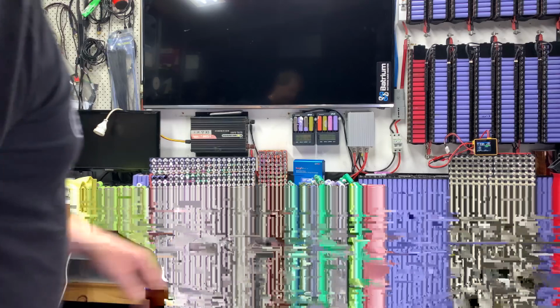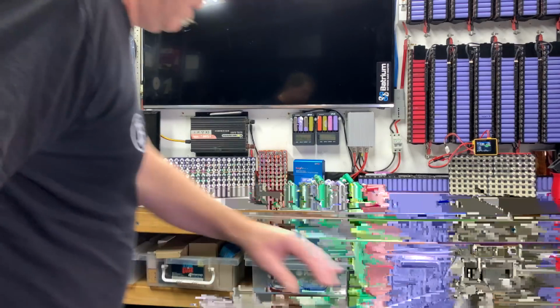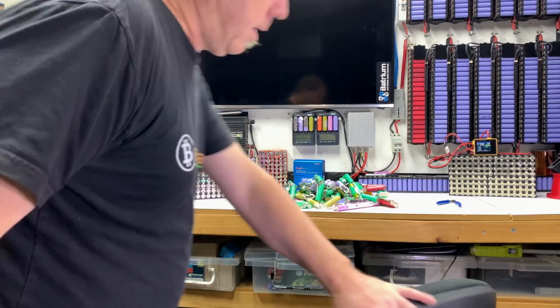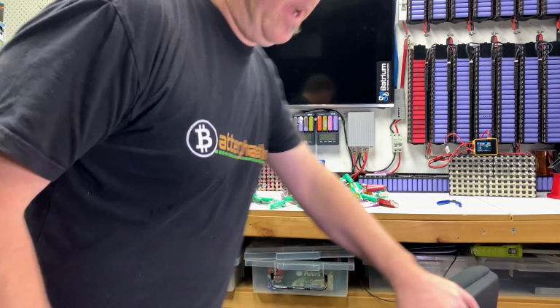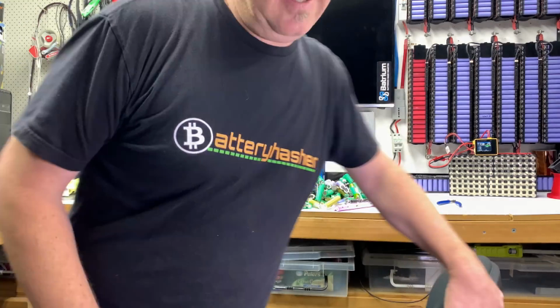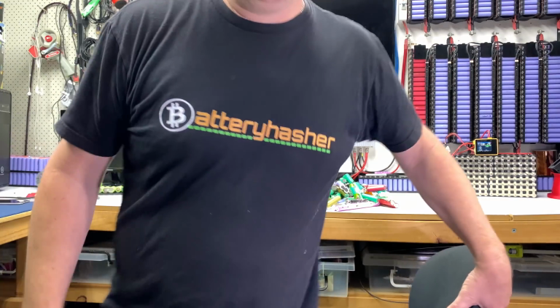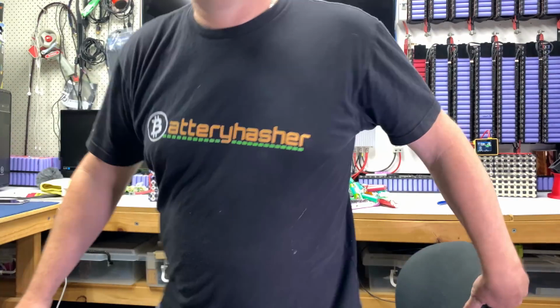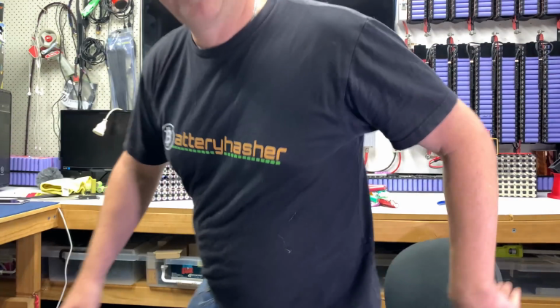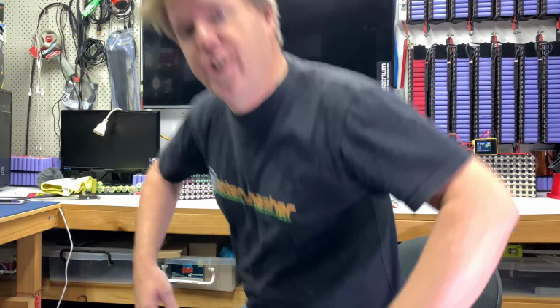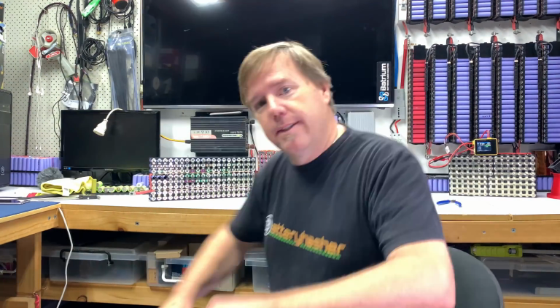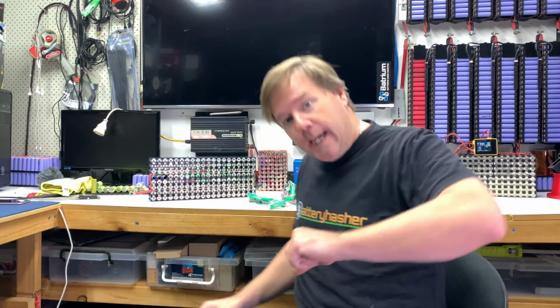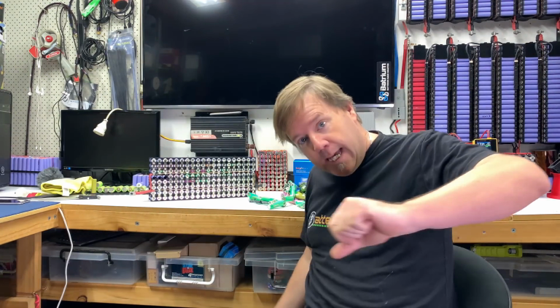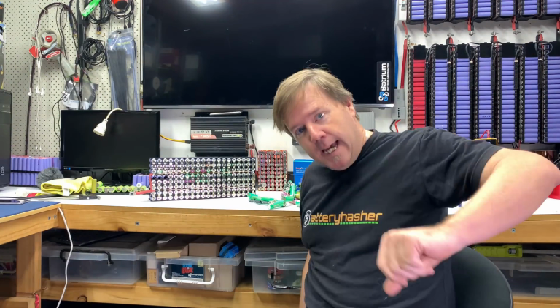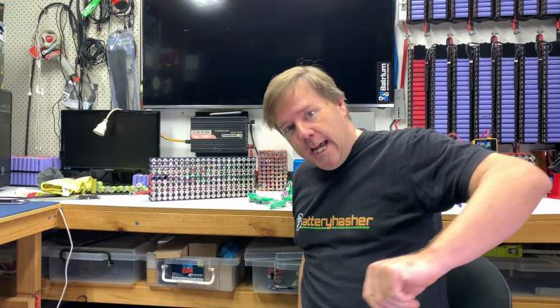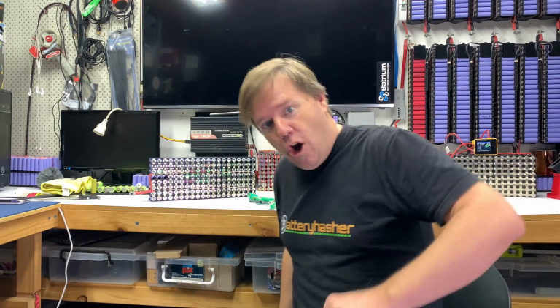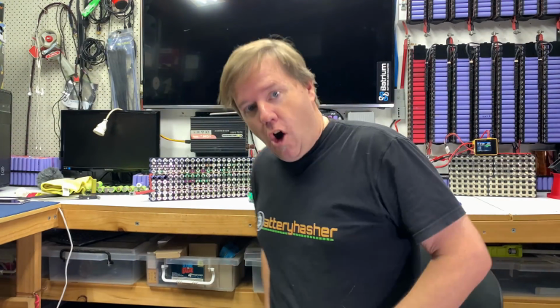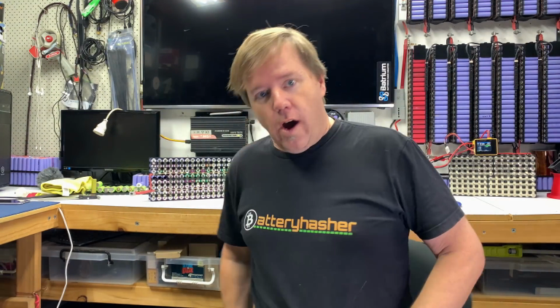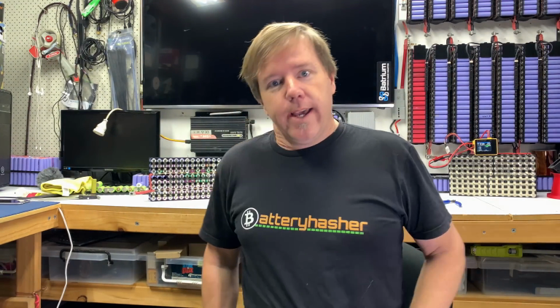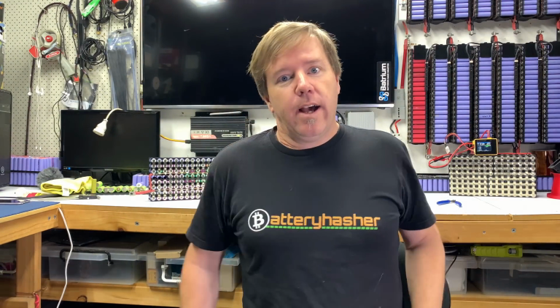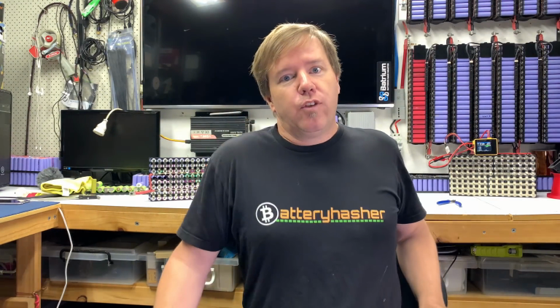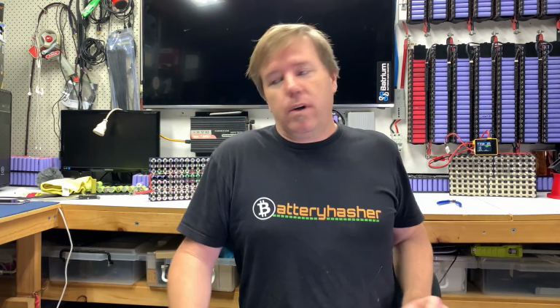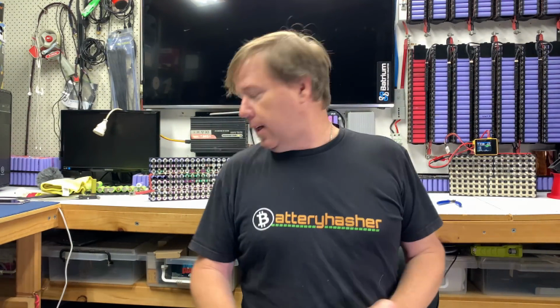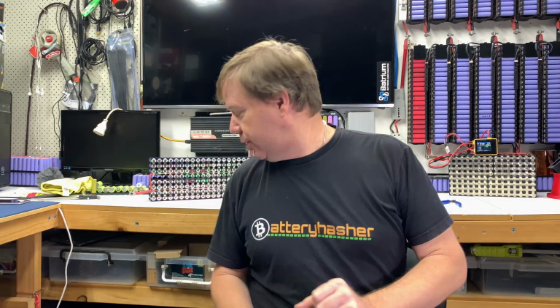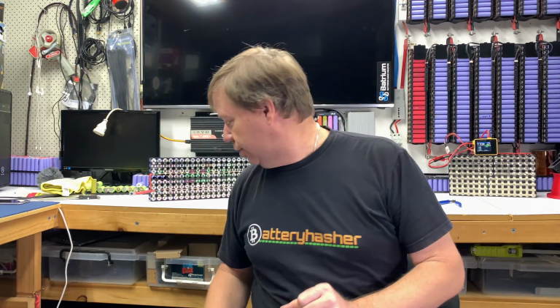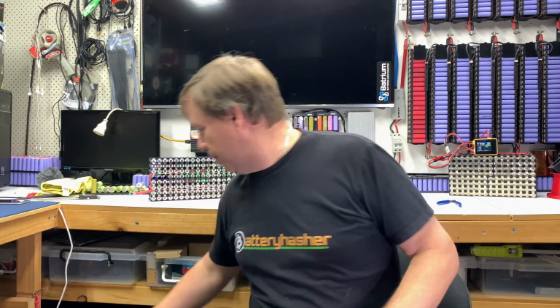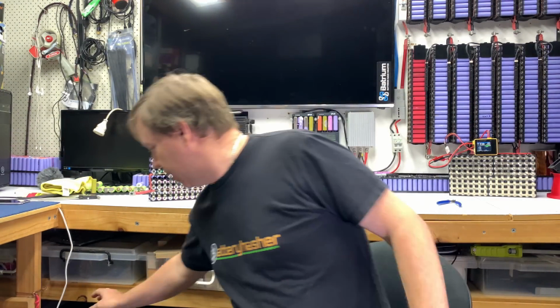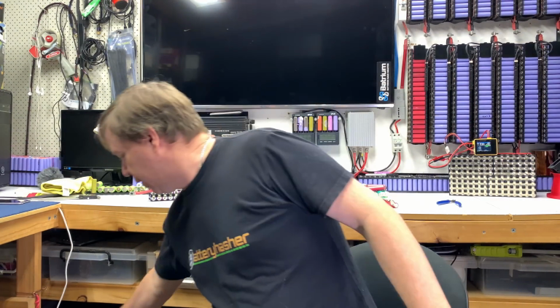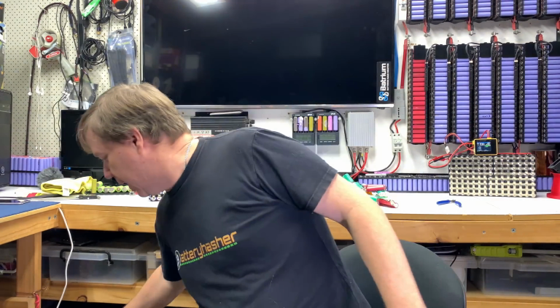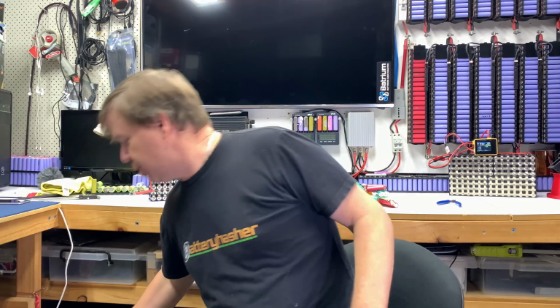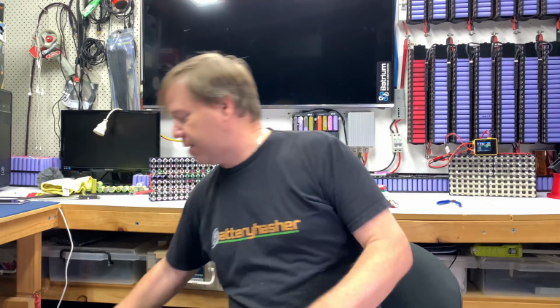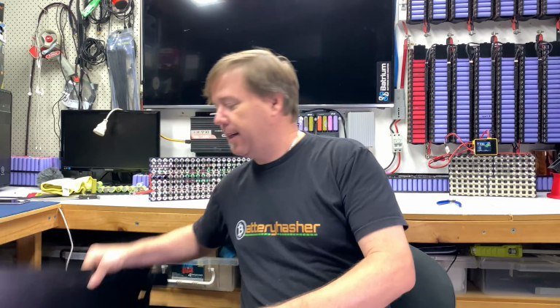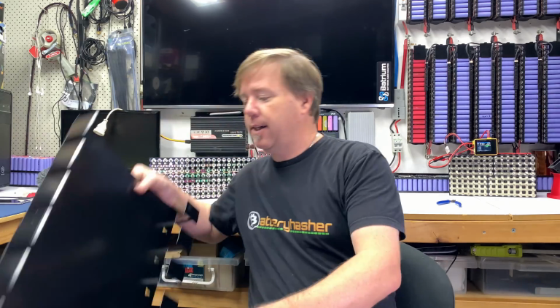Alright, welcome back tubers. I have got a little bit of an announcement to make.